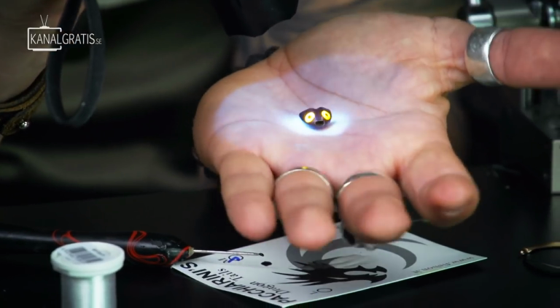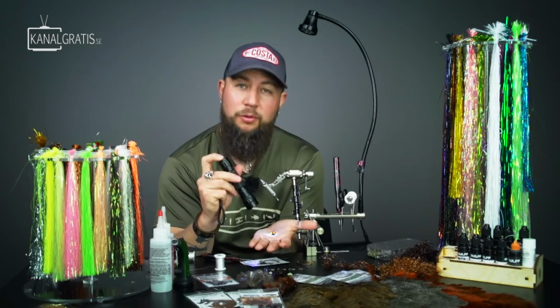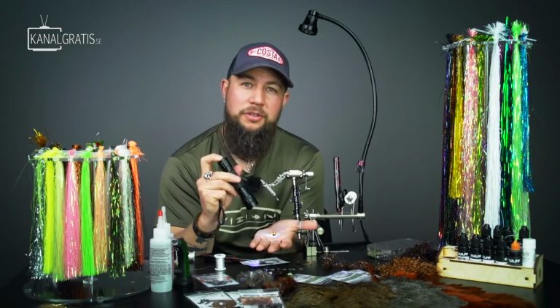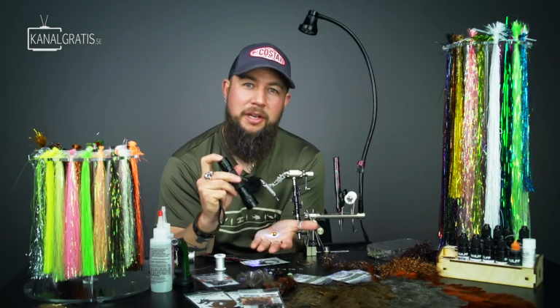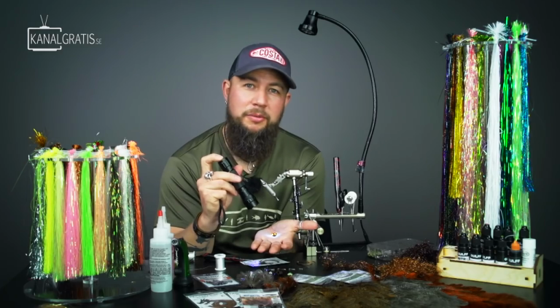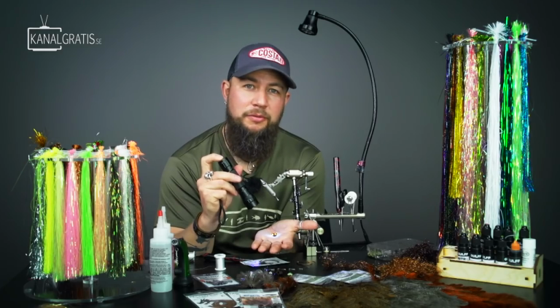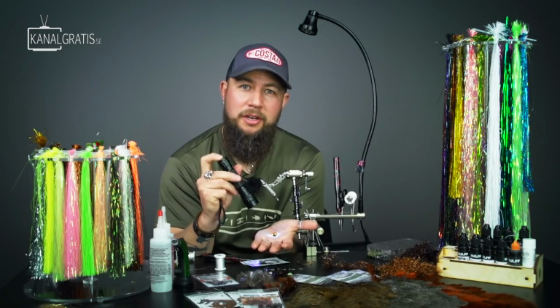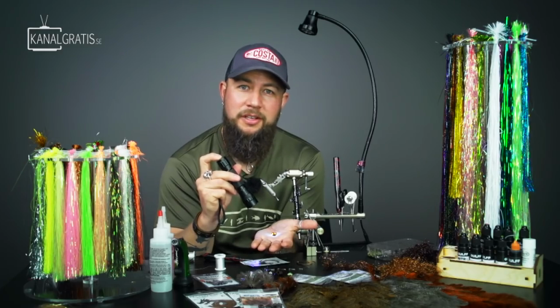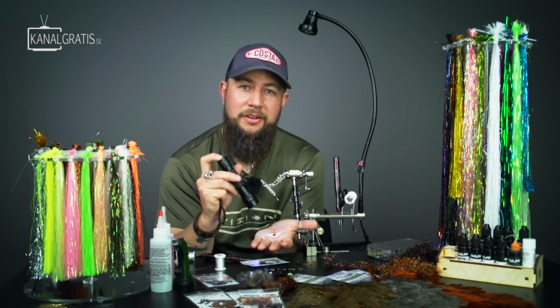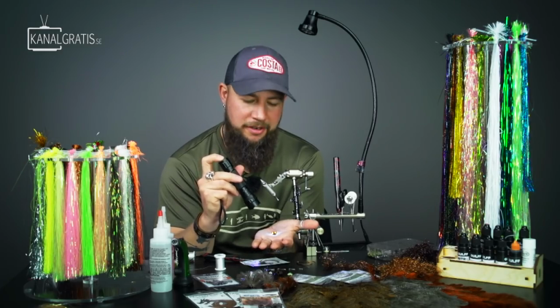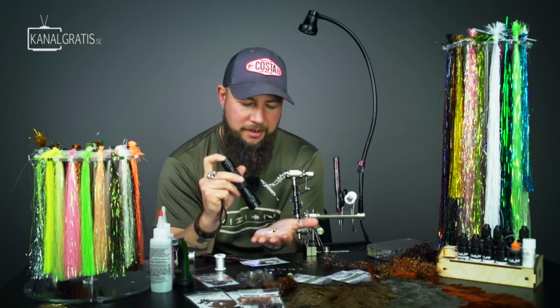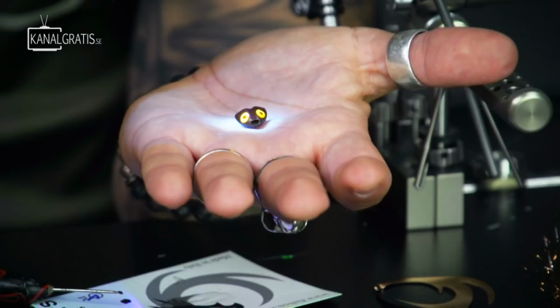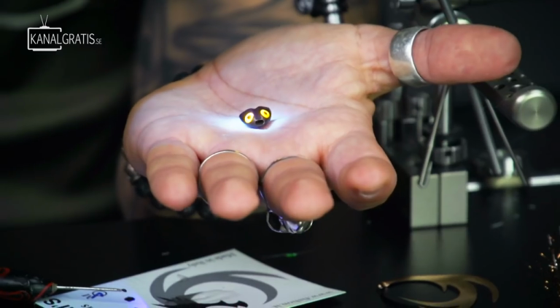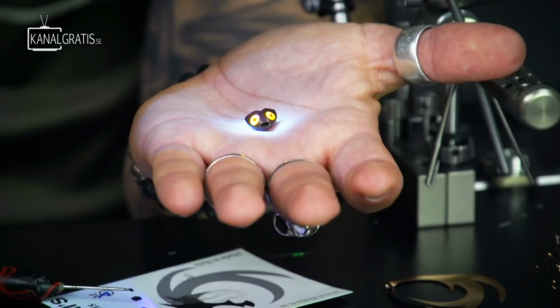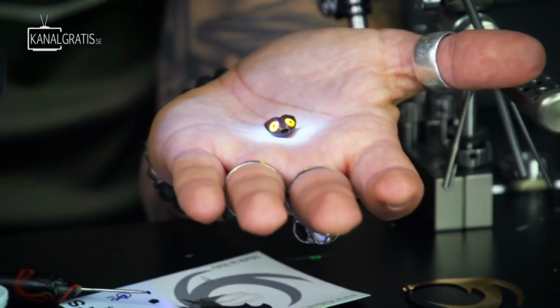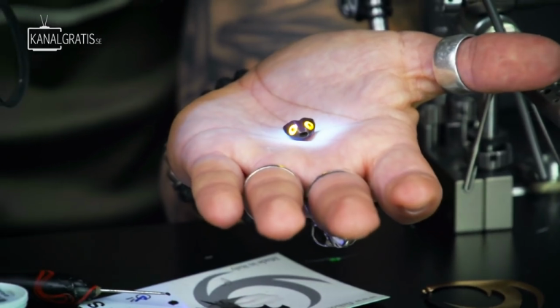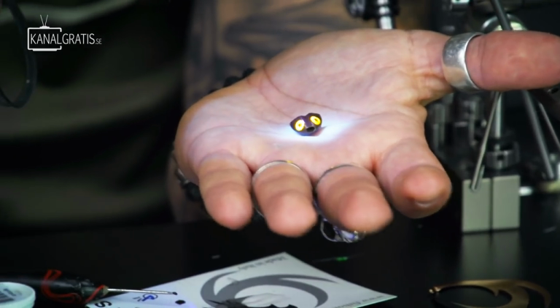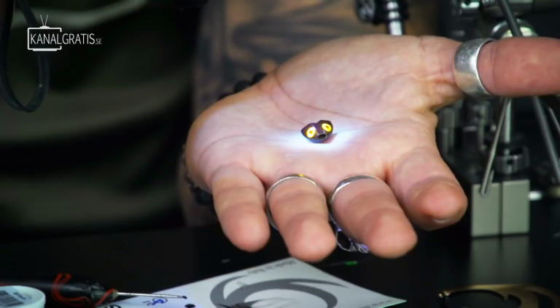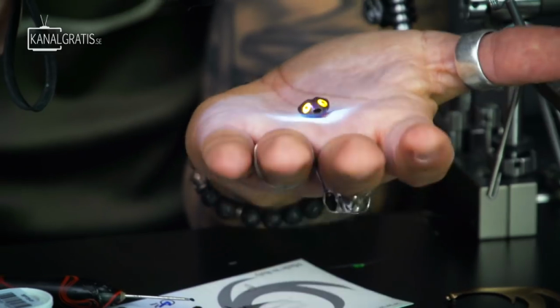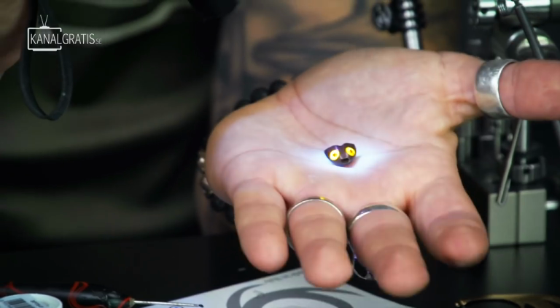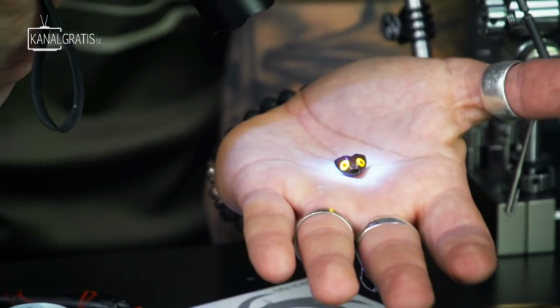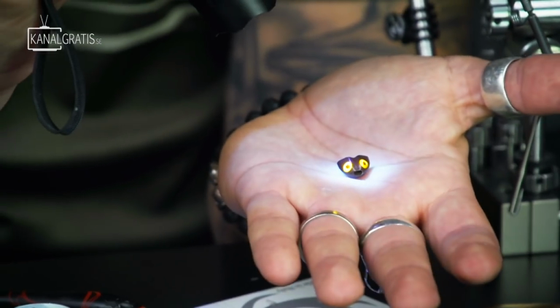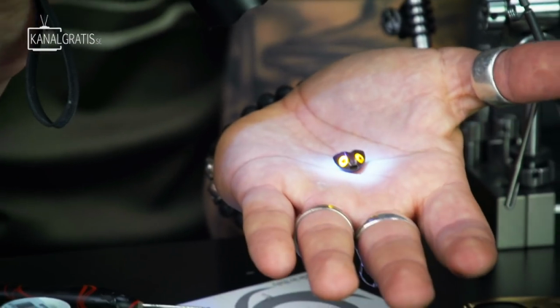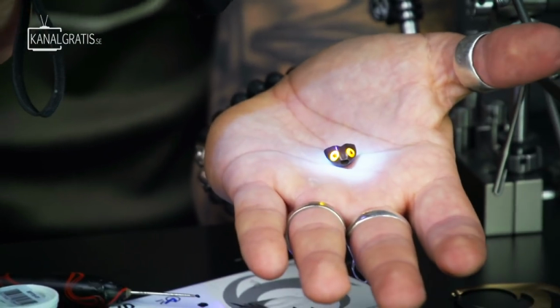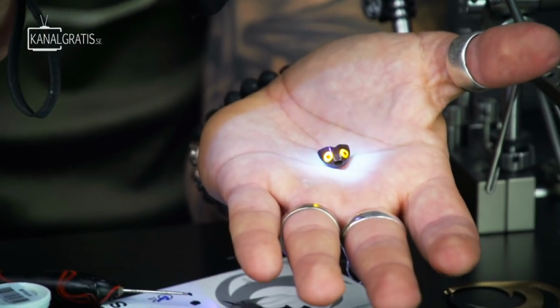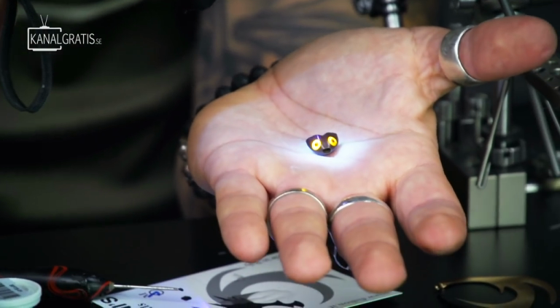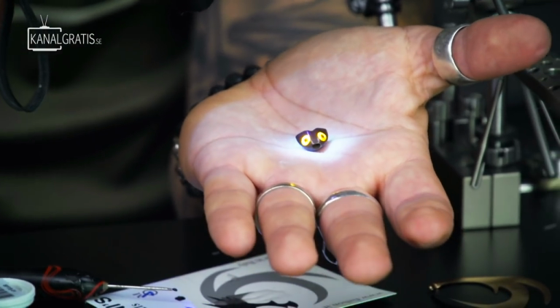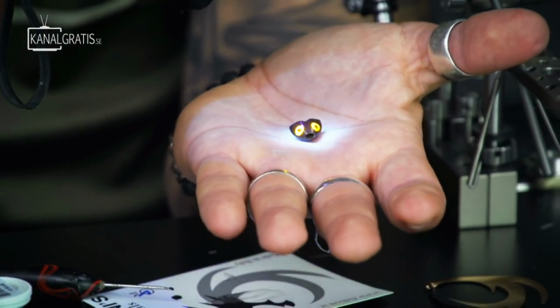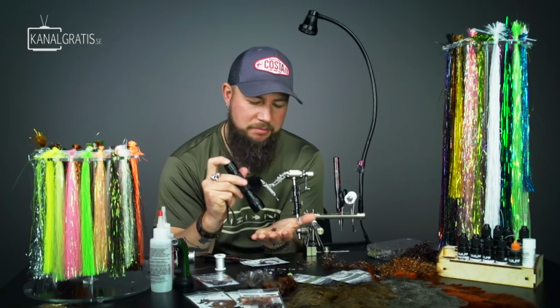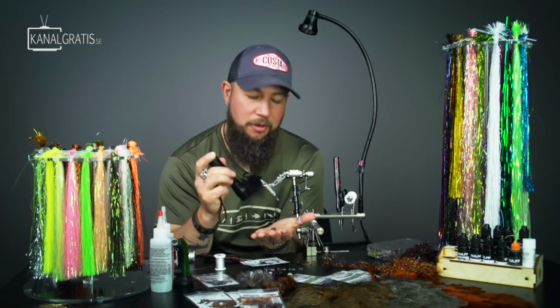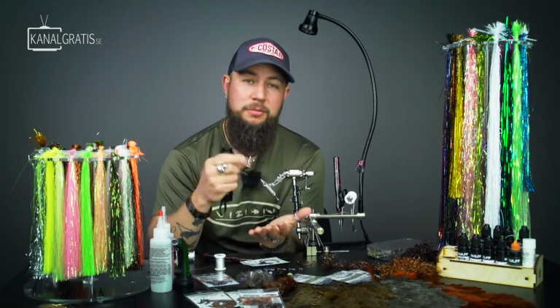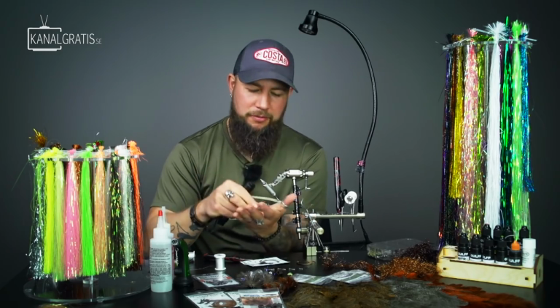You have that head with those two eyes looking really cool — a super simple and fast way to do it, and very durable too. You get those two fluorescent dots in the head, and of course you can play around with different colors. Really cool stuff, so go and try it out.